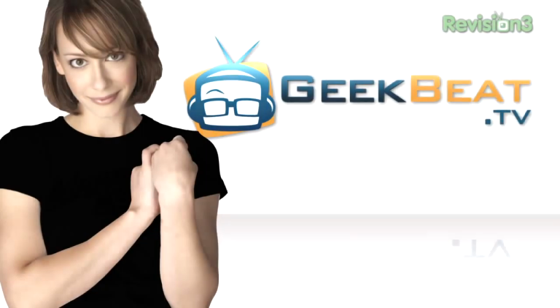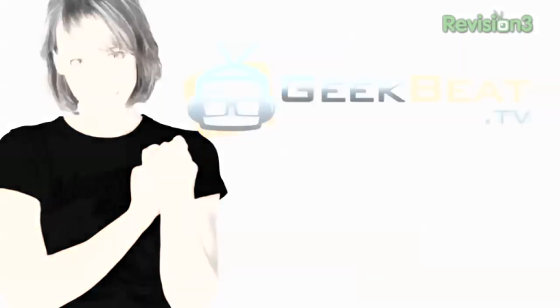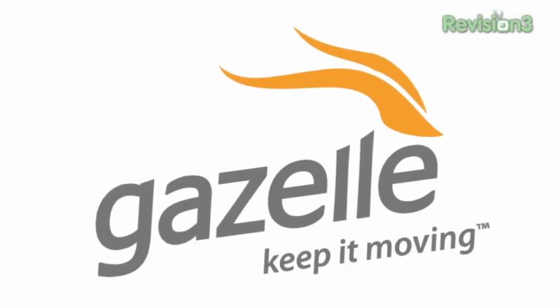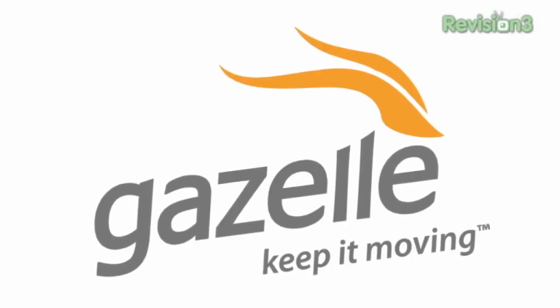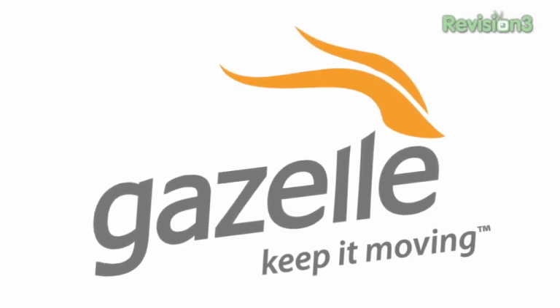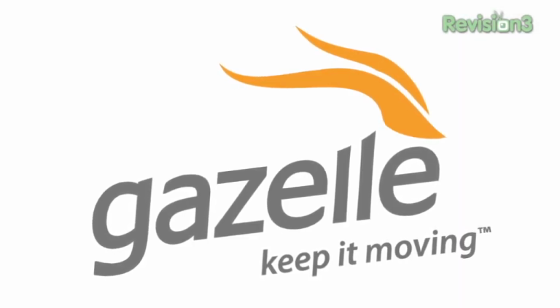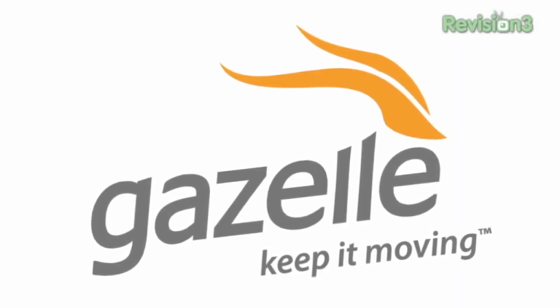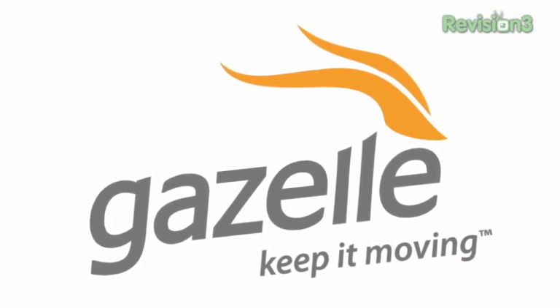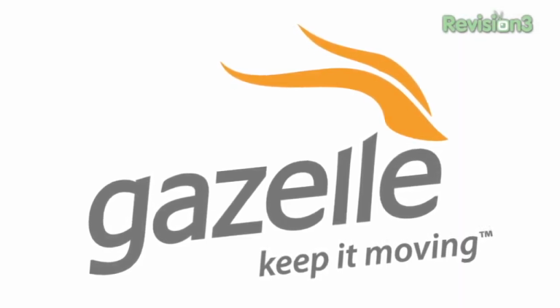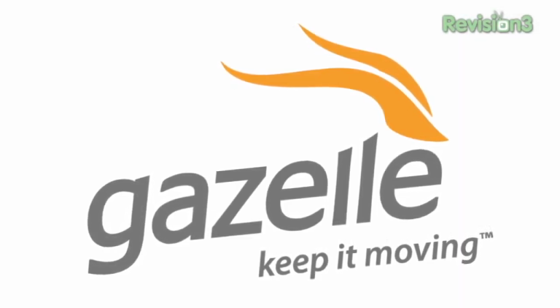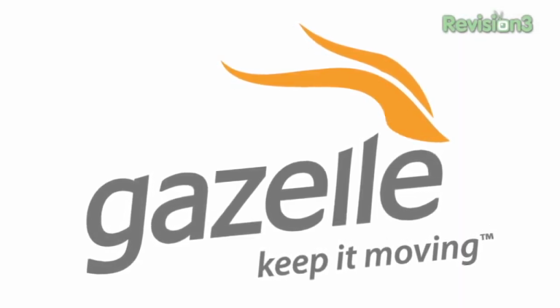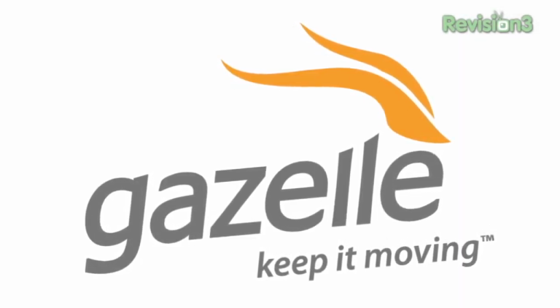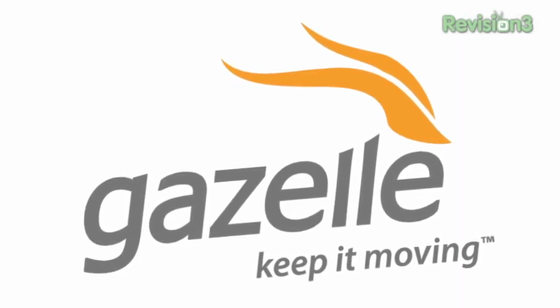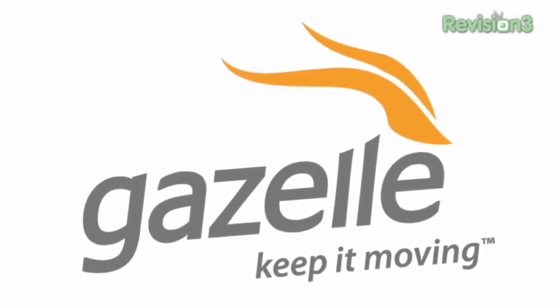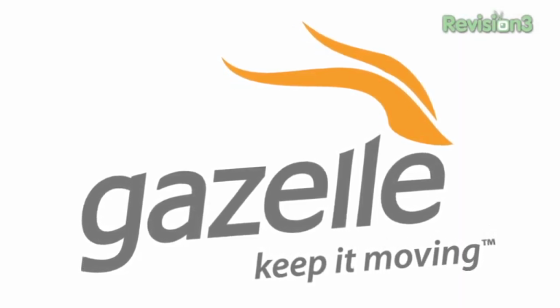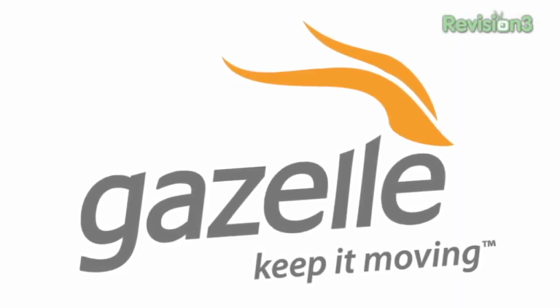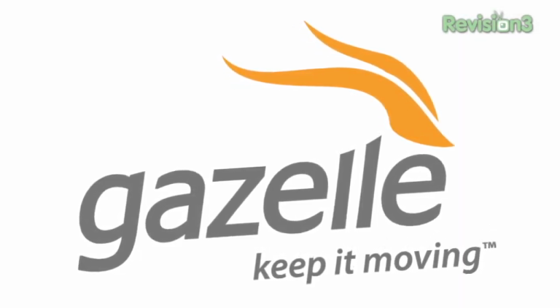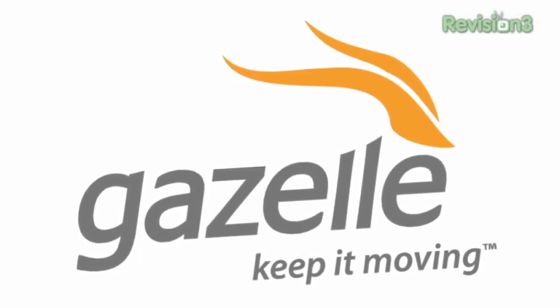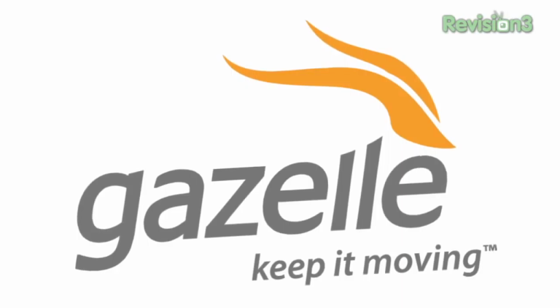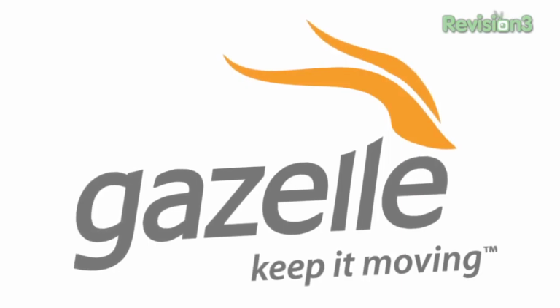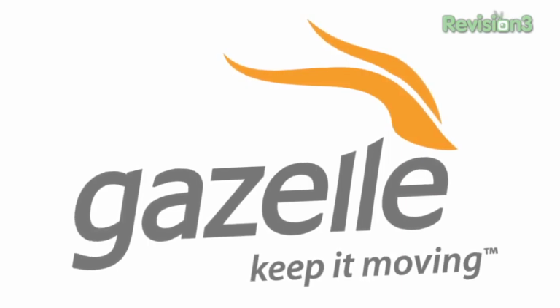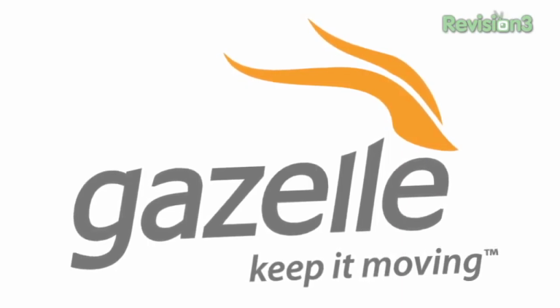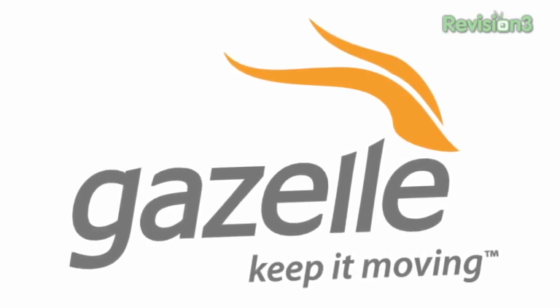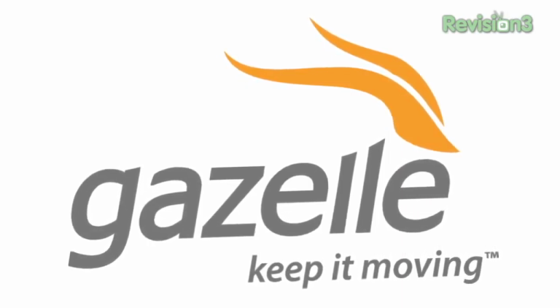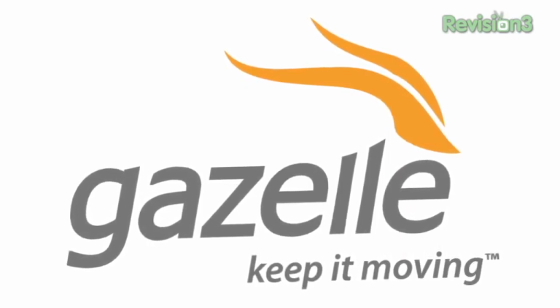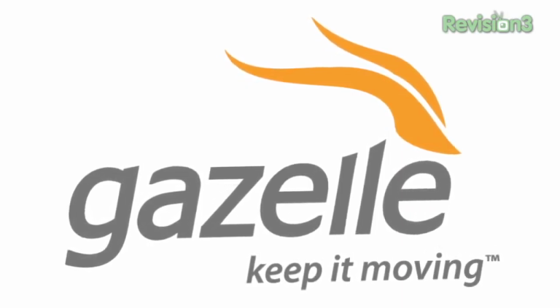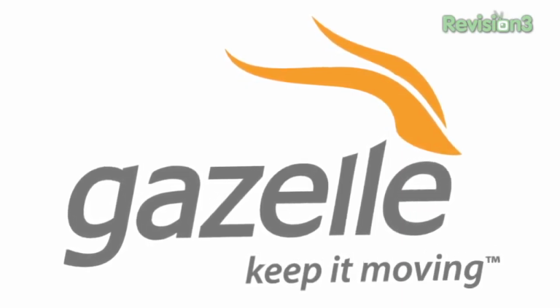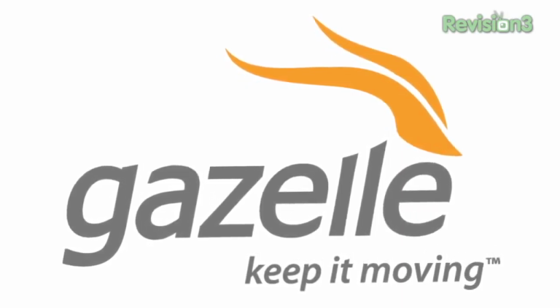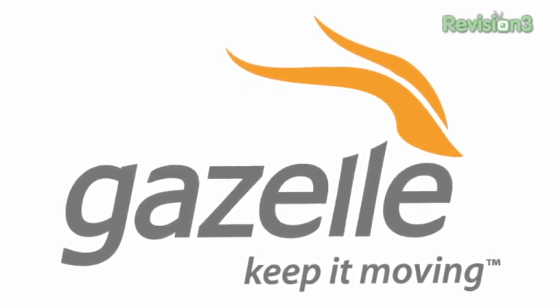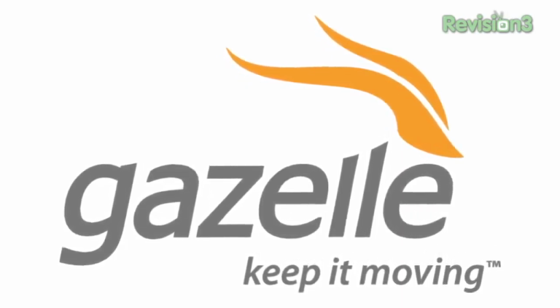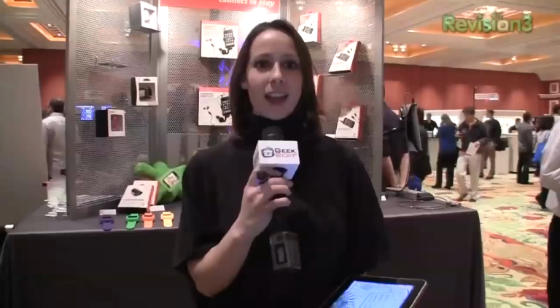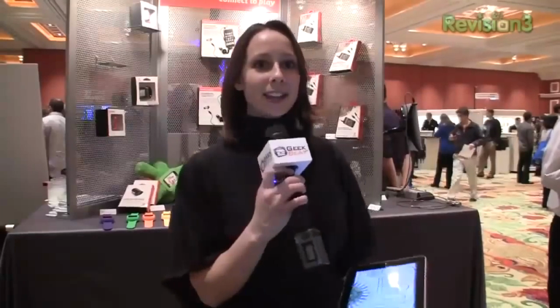This episode of GeekBee TV is brought to you by Gazelle, the fastest and easiest way to sell and recycle your gadgets.